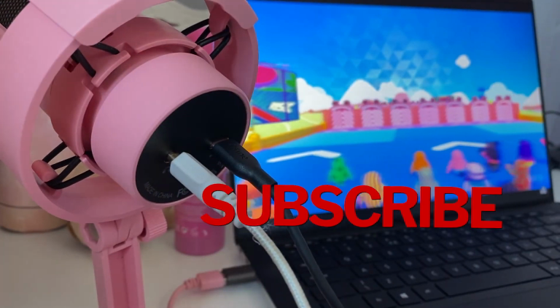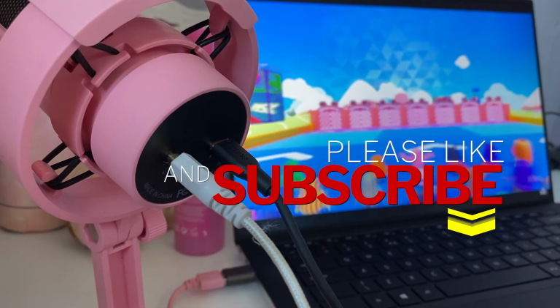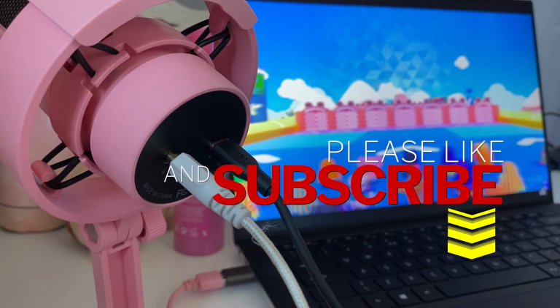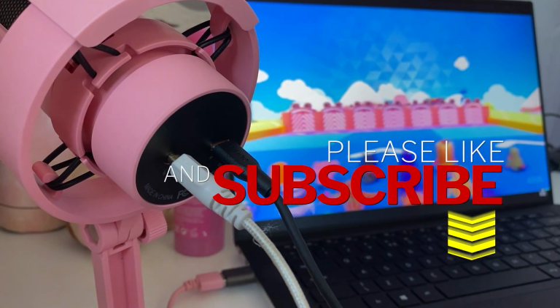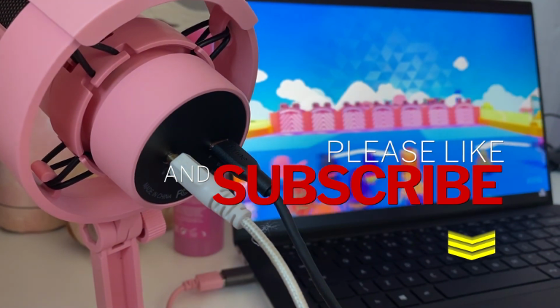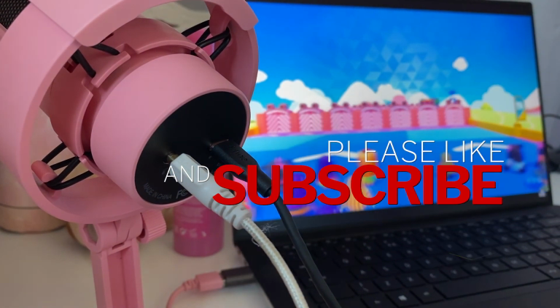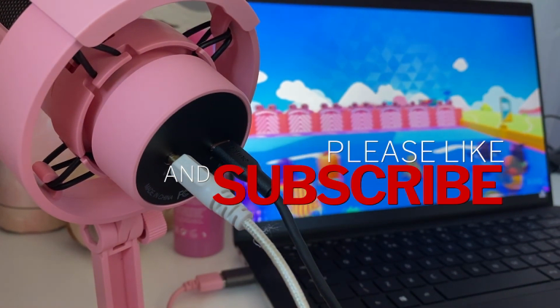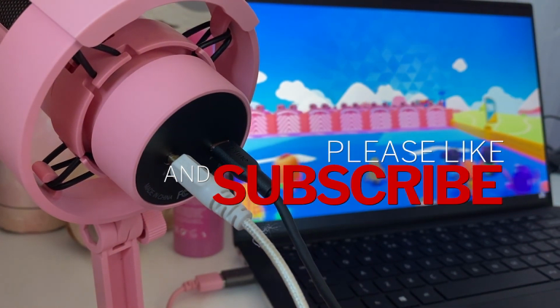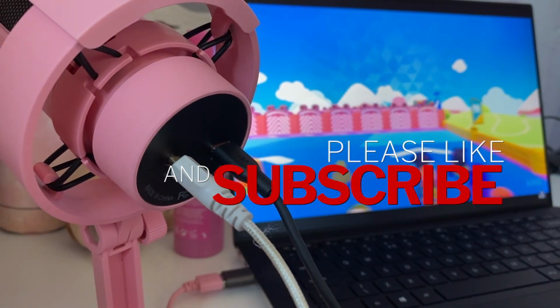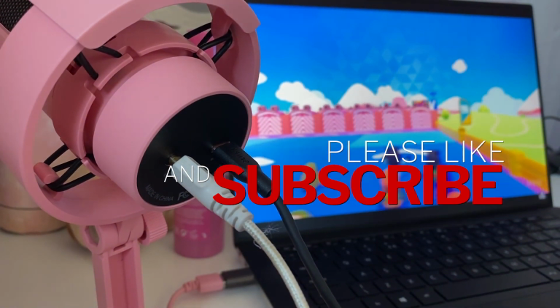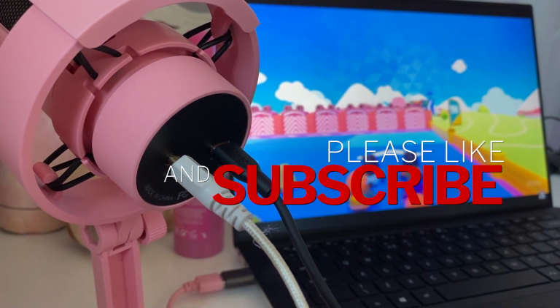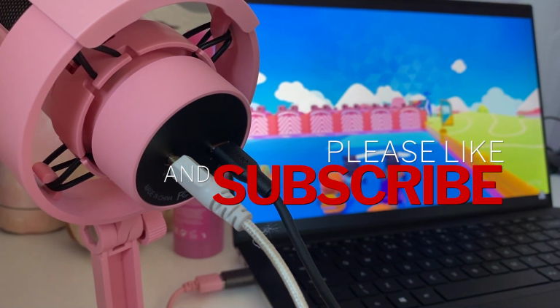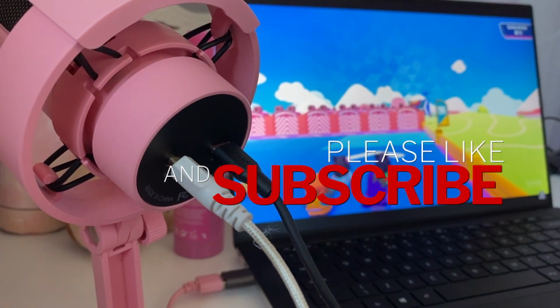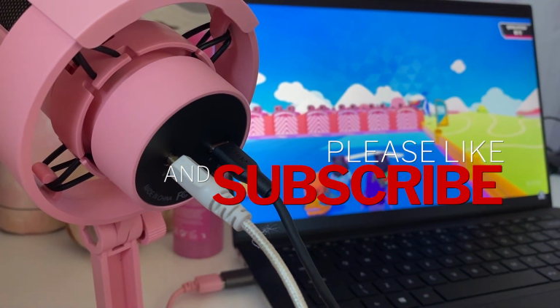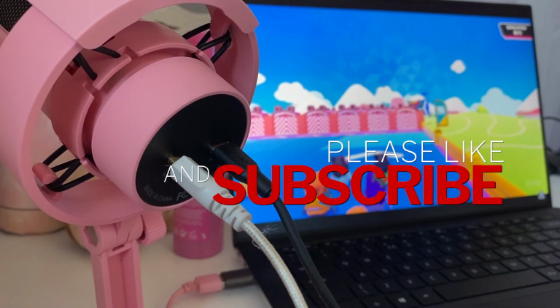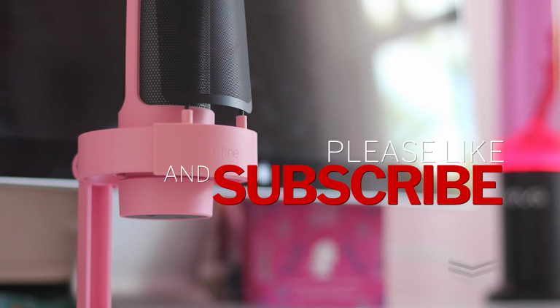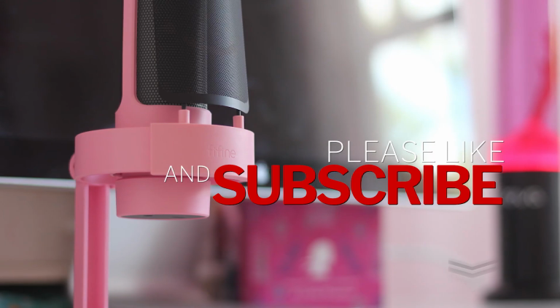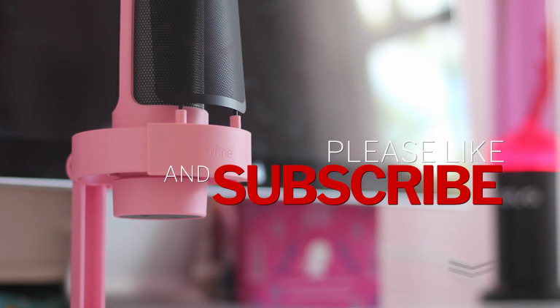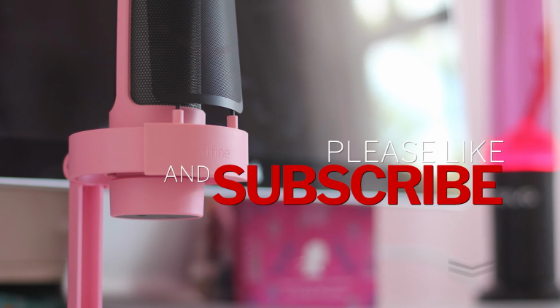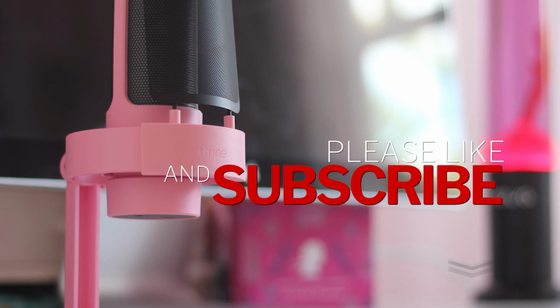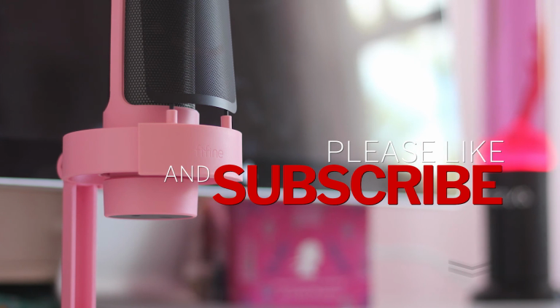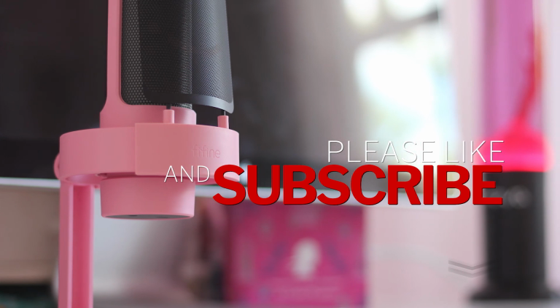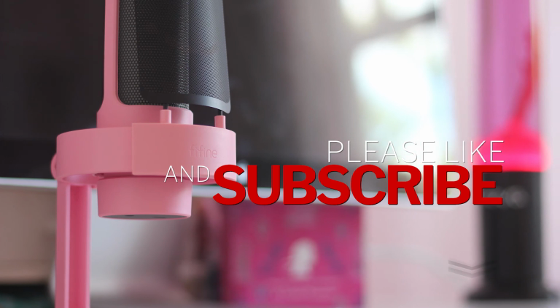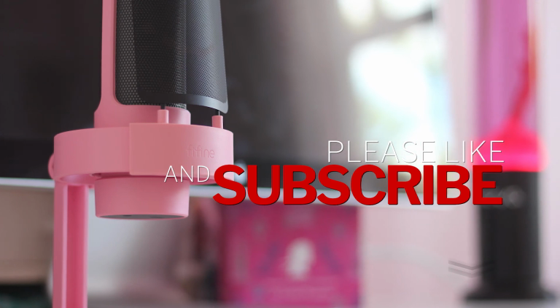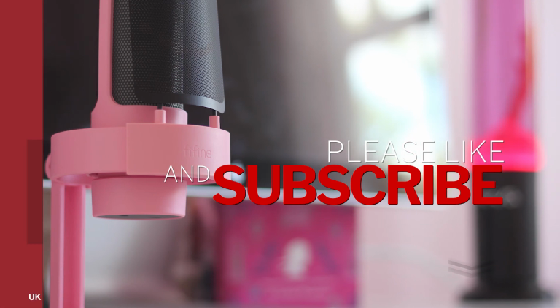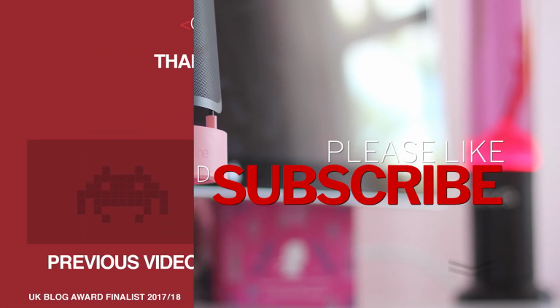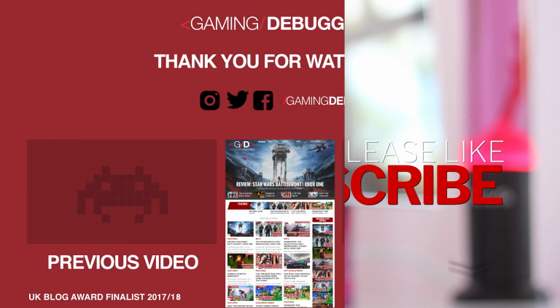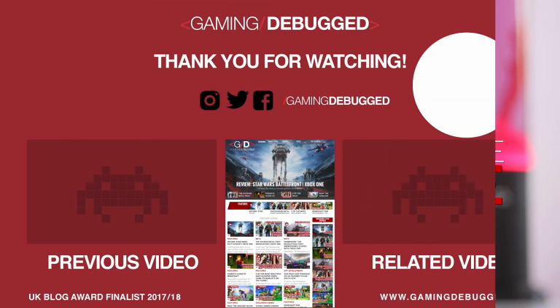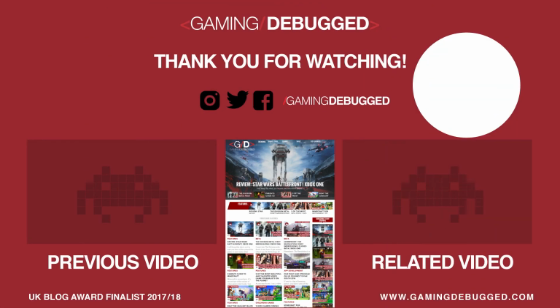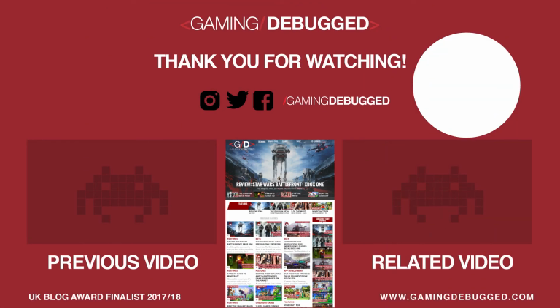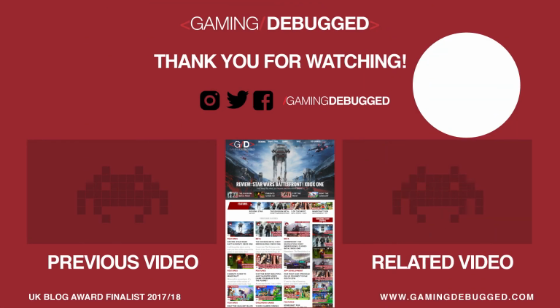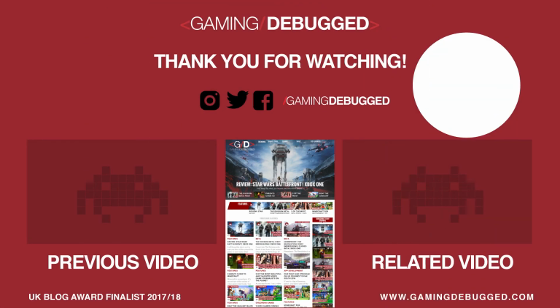If this review has been useful then please give it a like, thumbs up, subscribe to the channel and I'll be back with another tech review very soon.